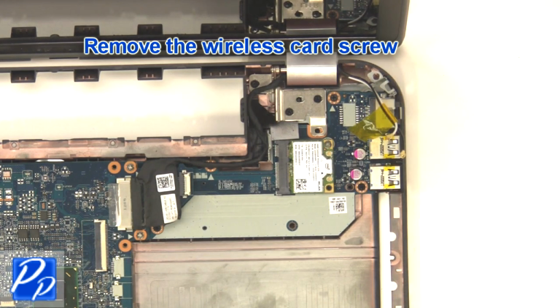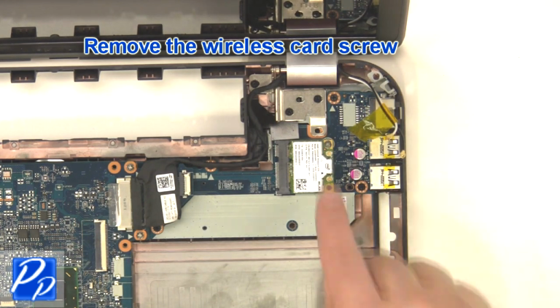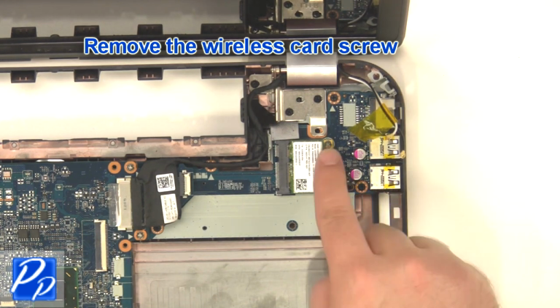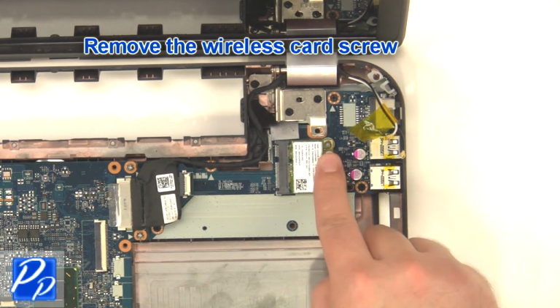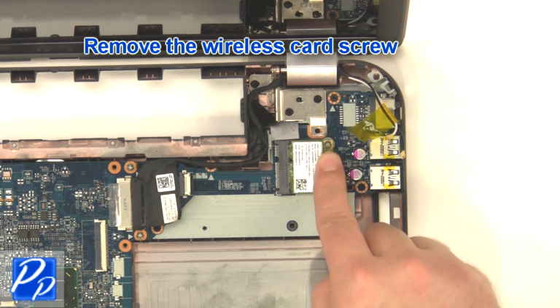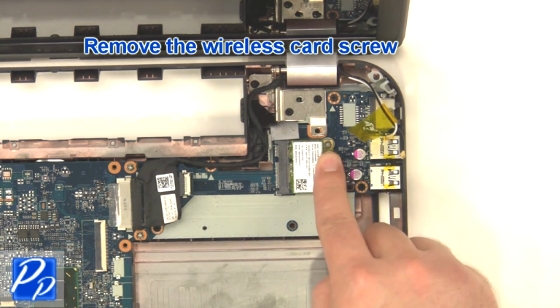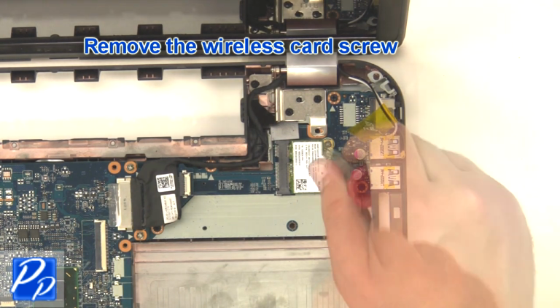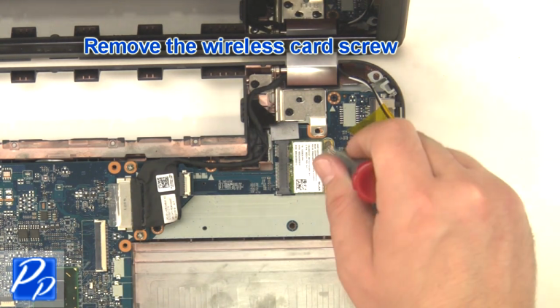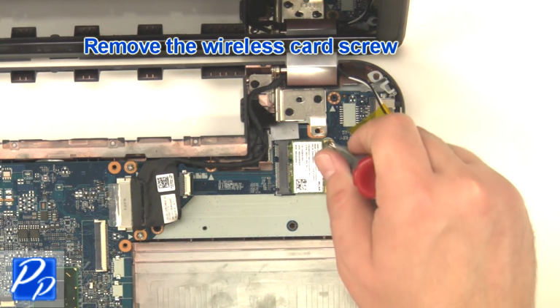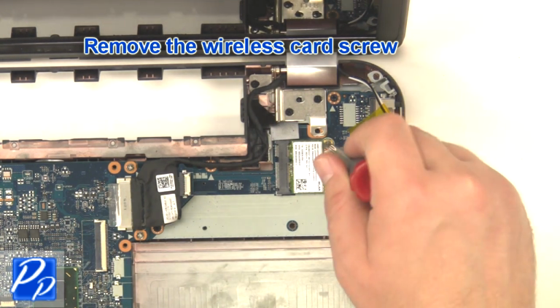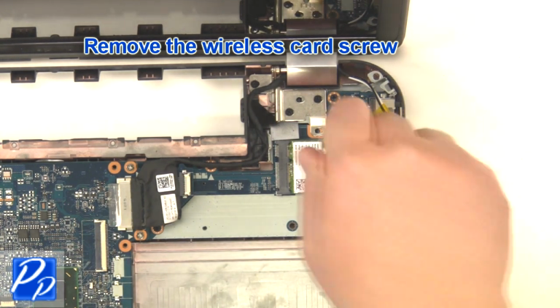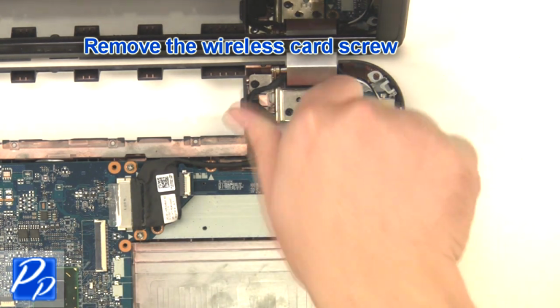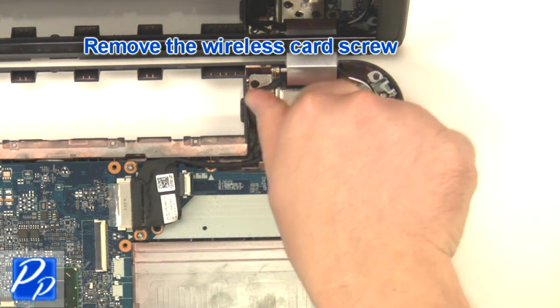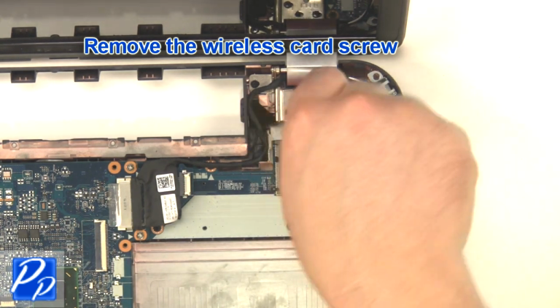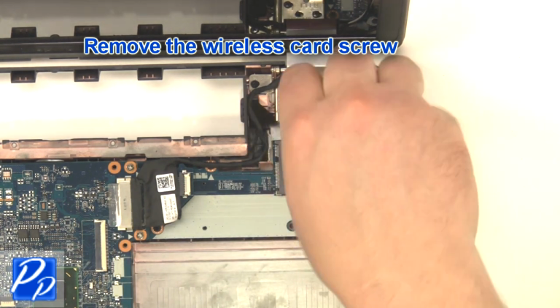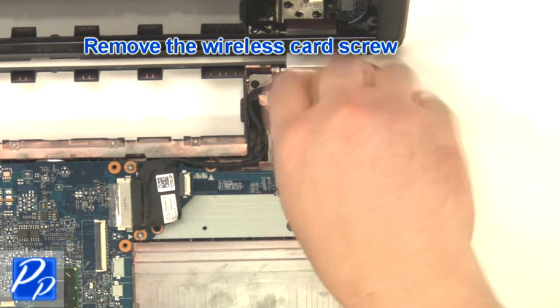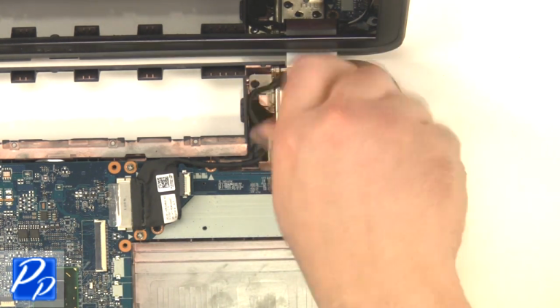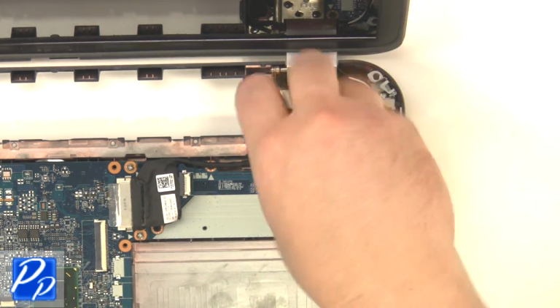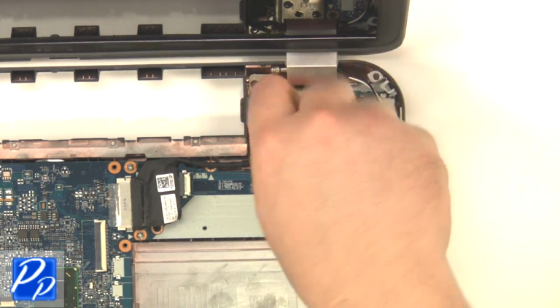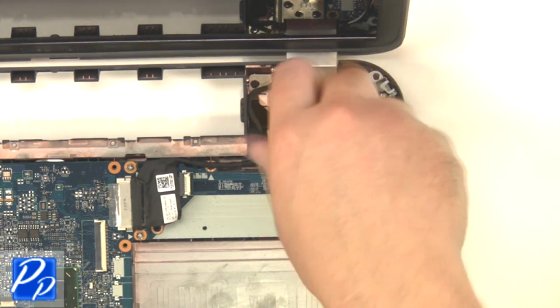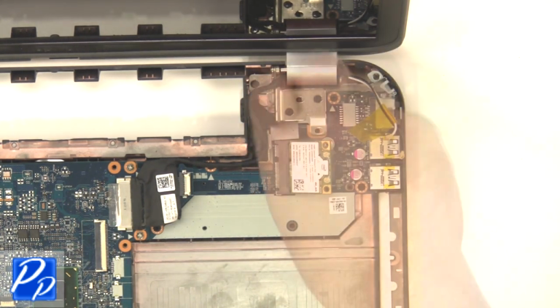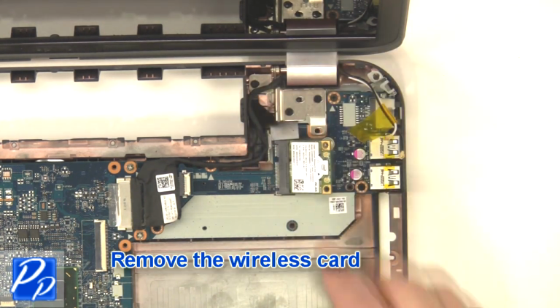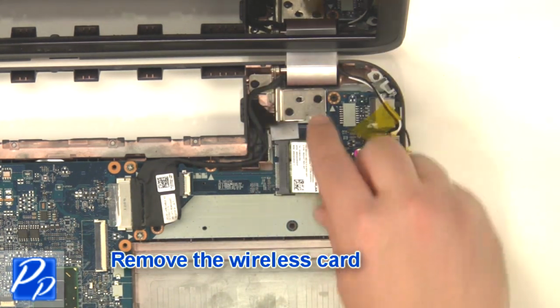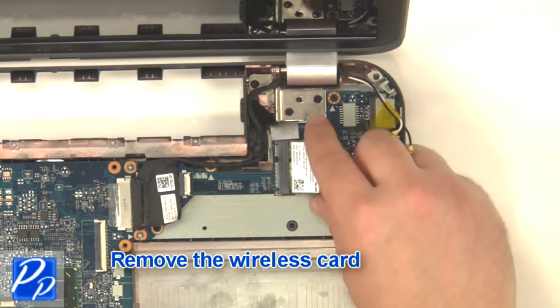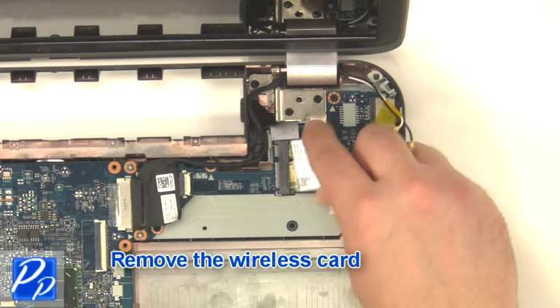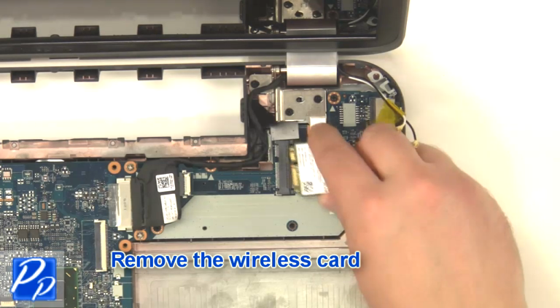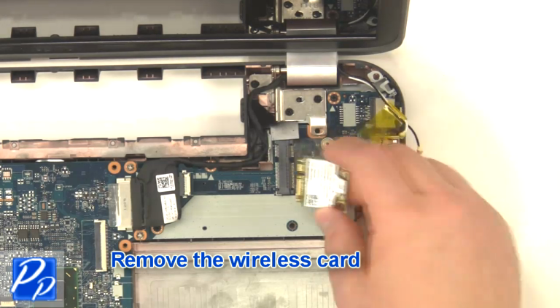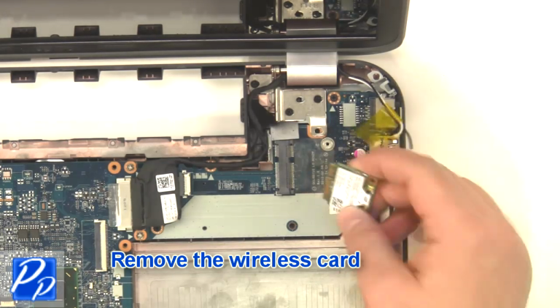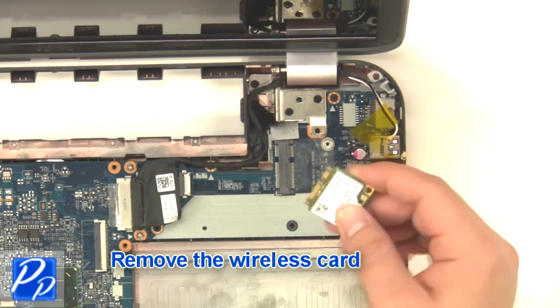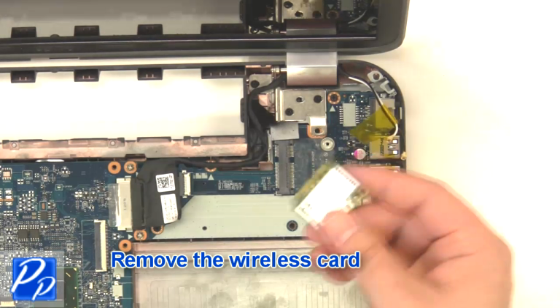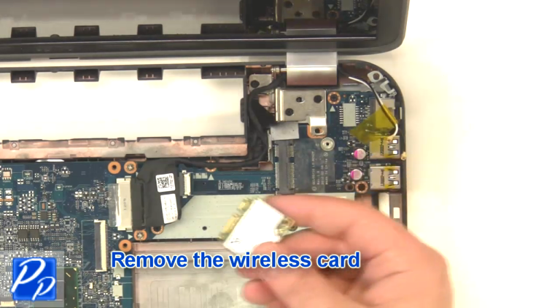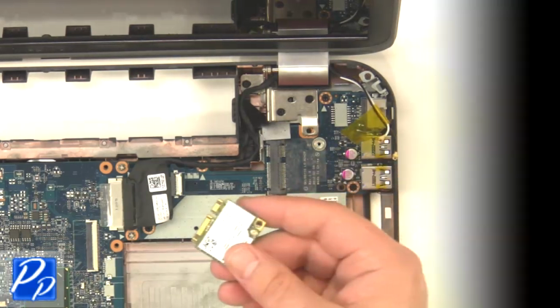Remove the wireless card screw. Remove the wireless card.